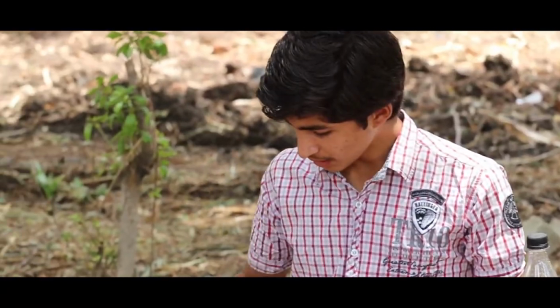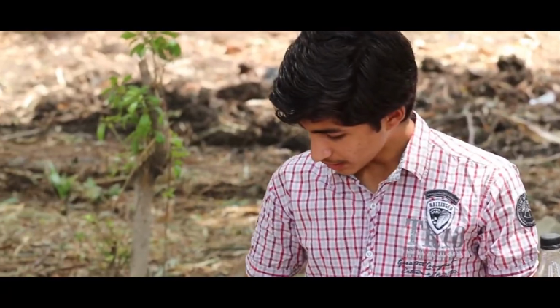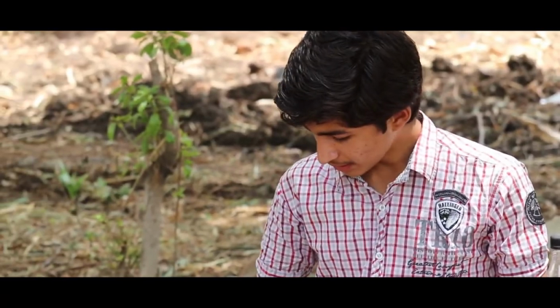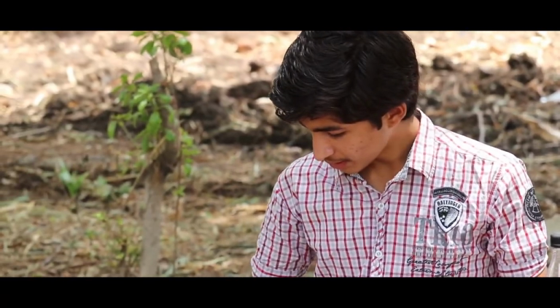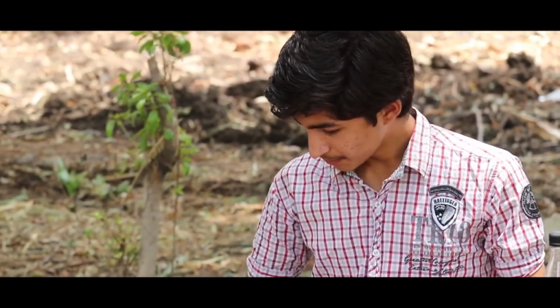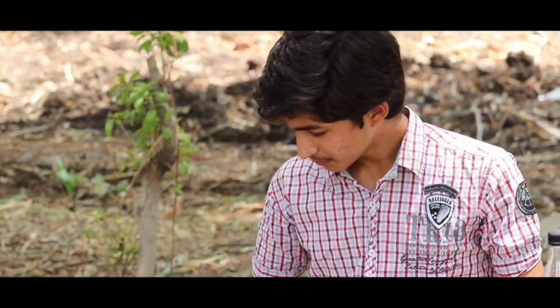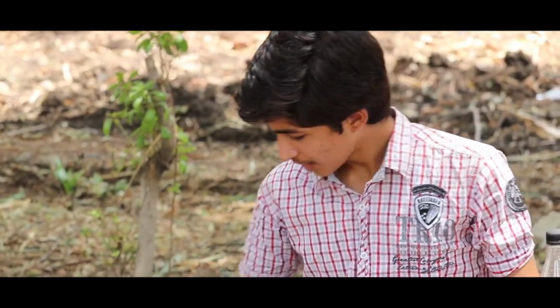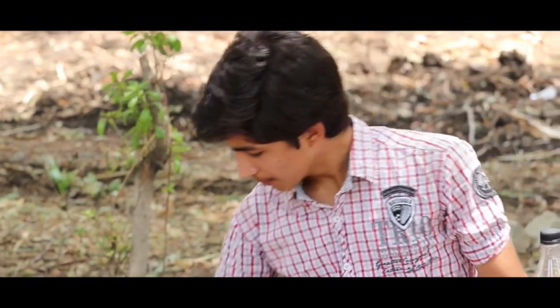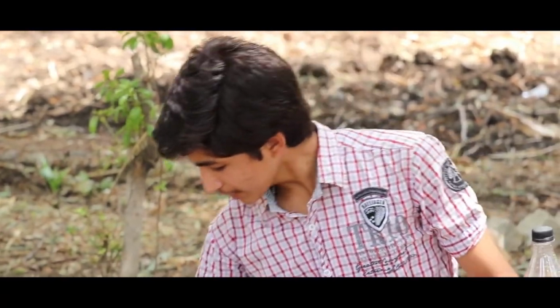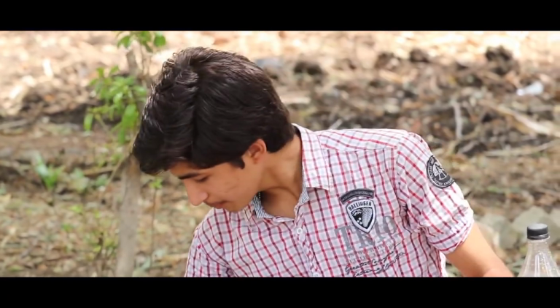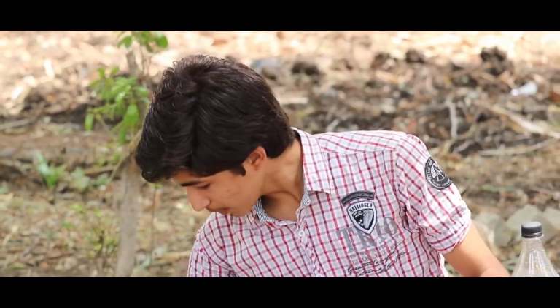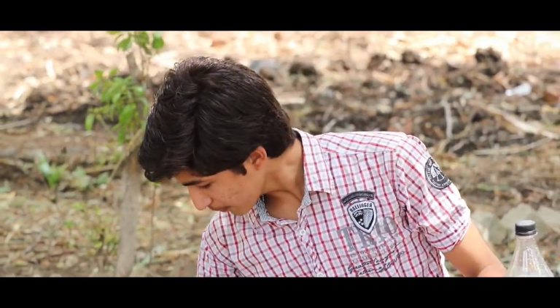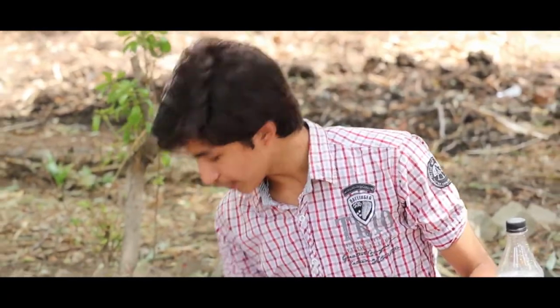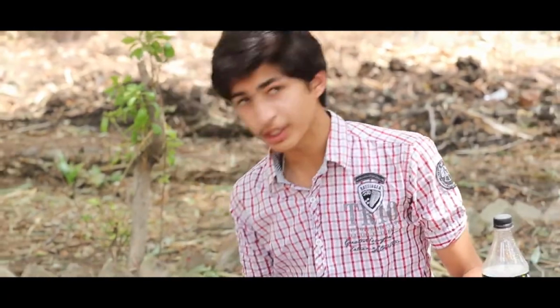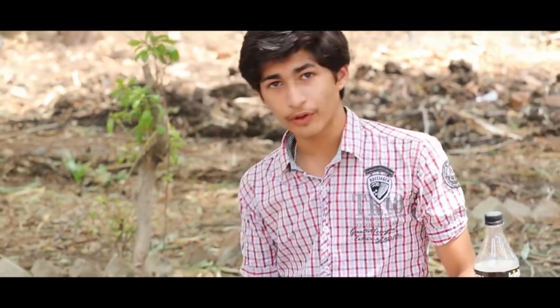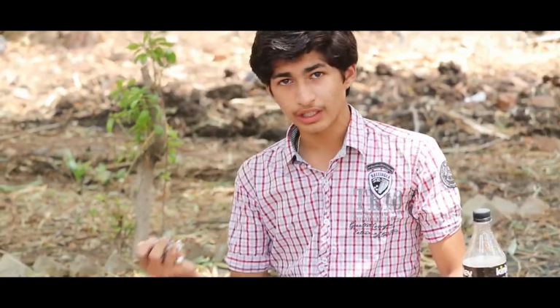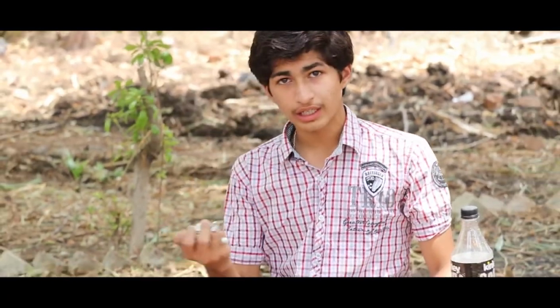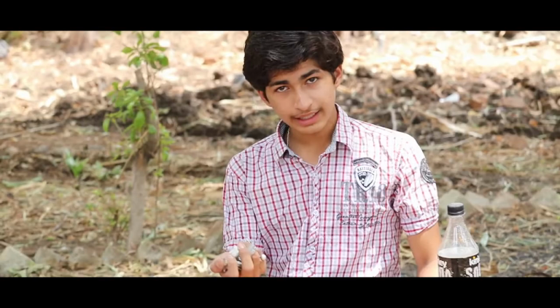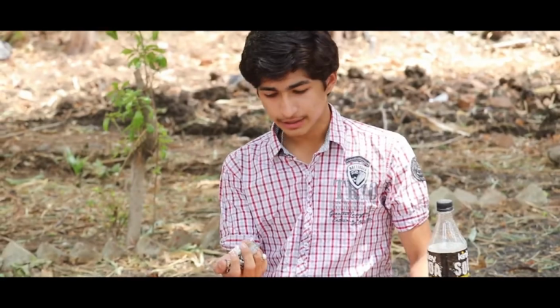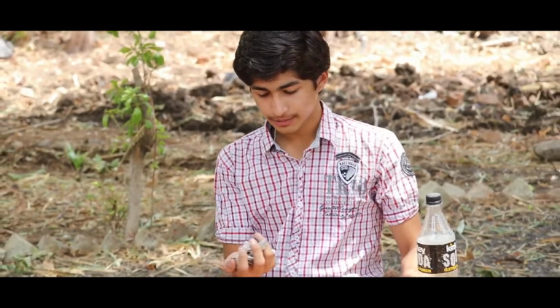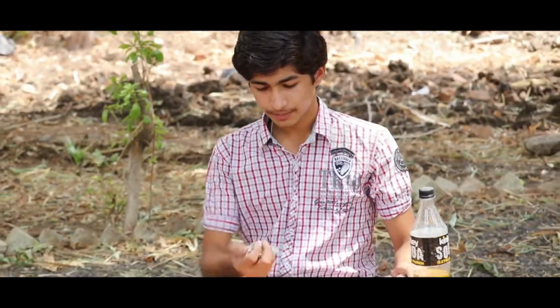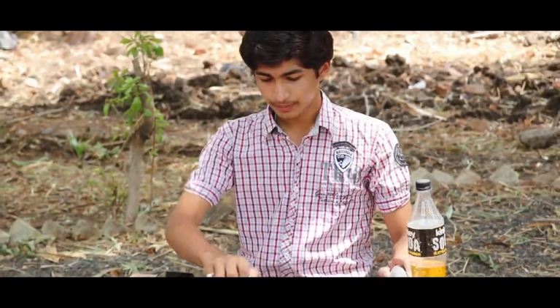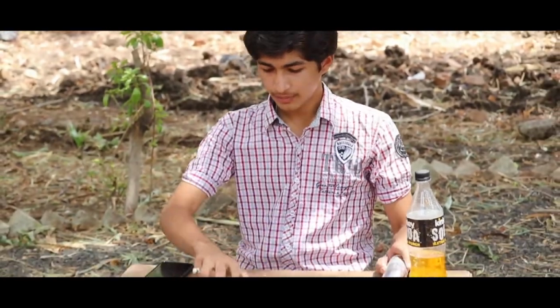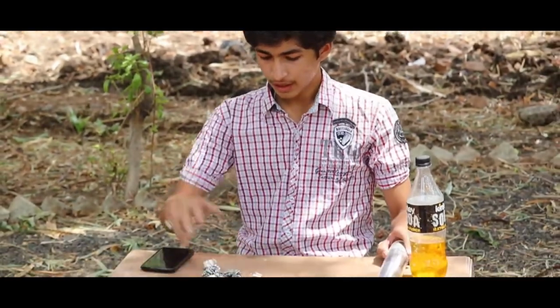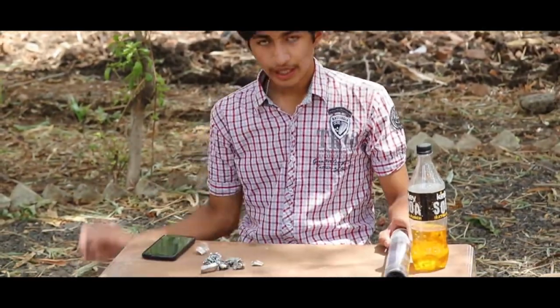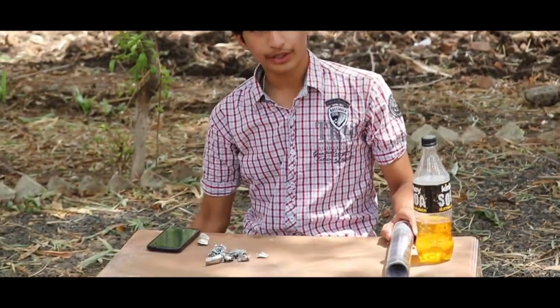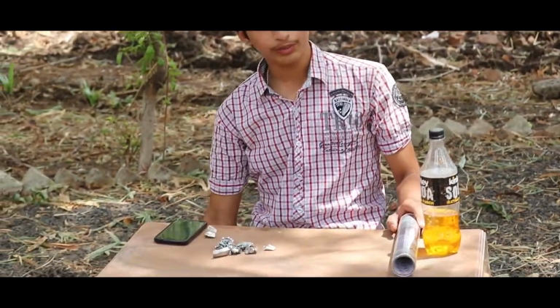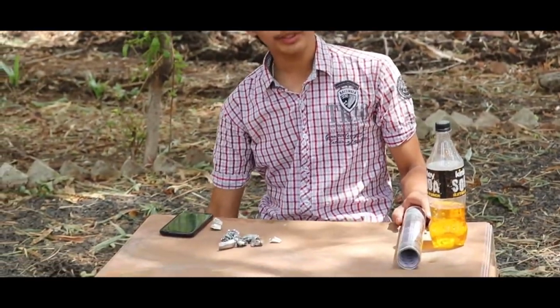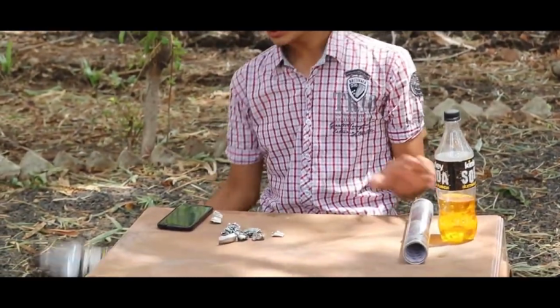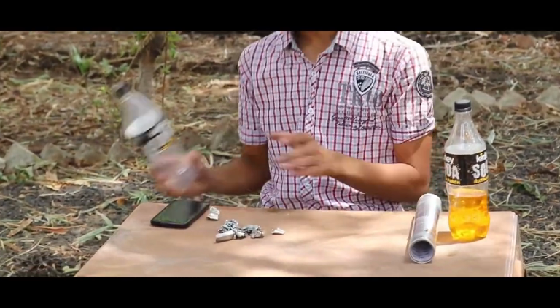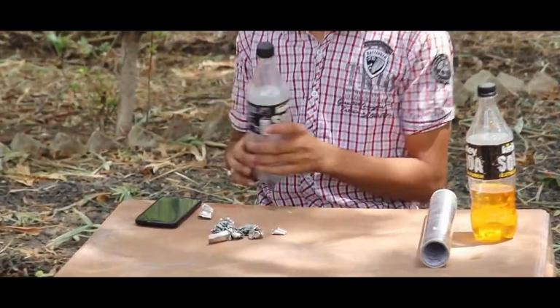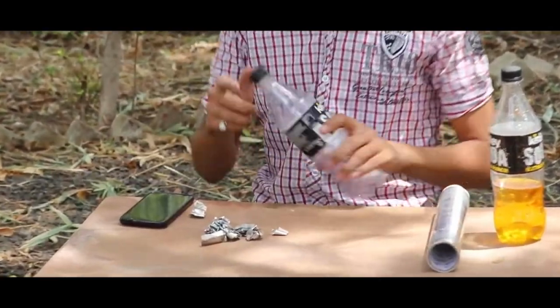Then make some balls of aluminium foil like this and drop them into the empty bottle.